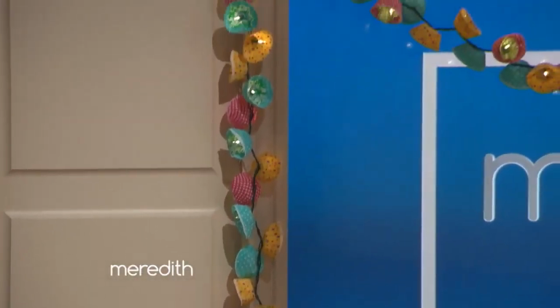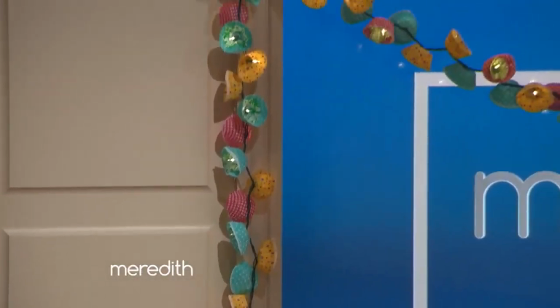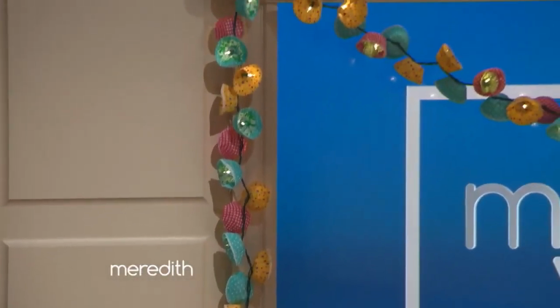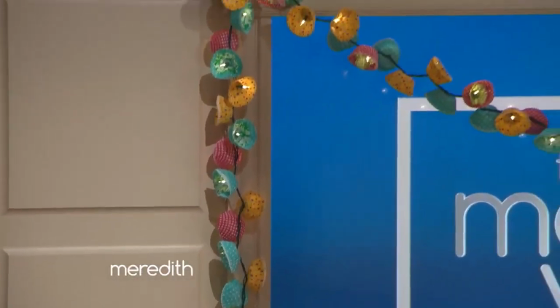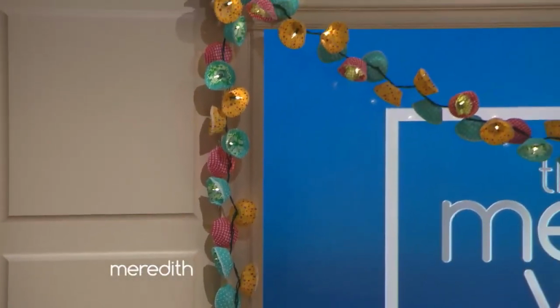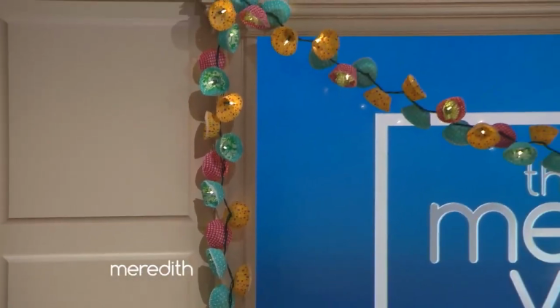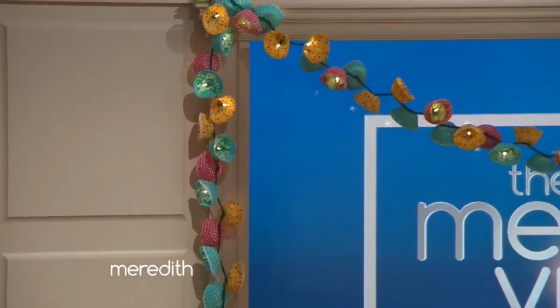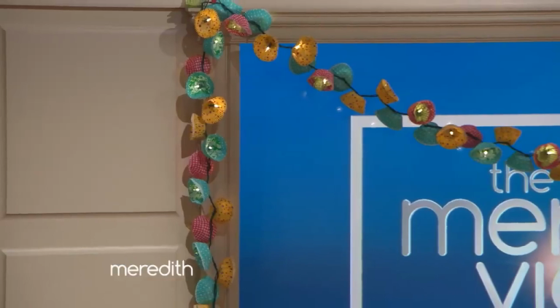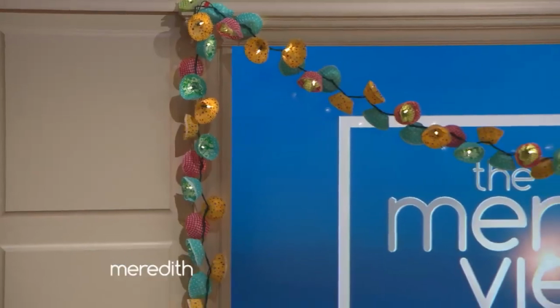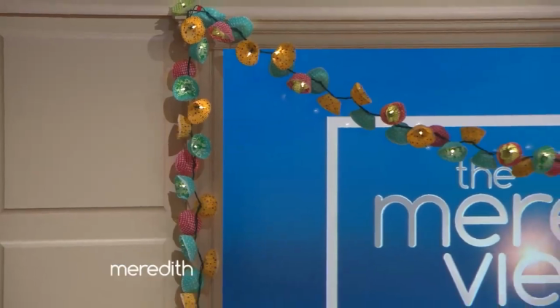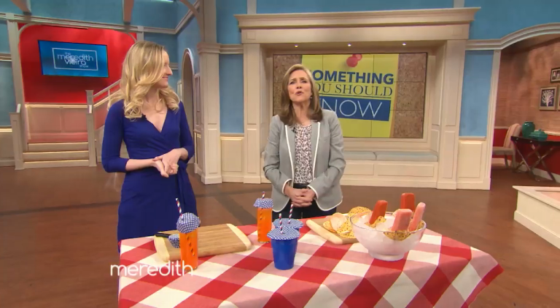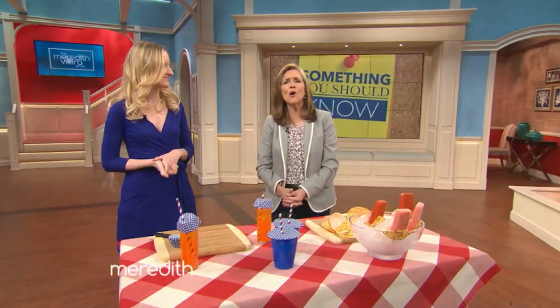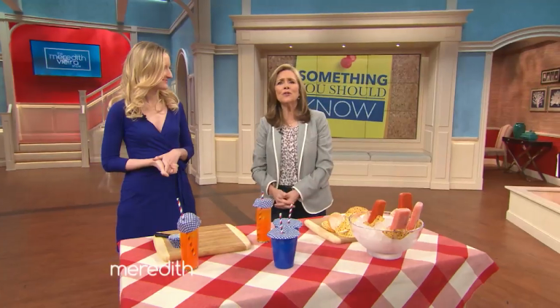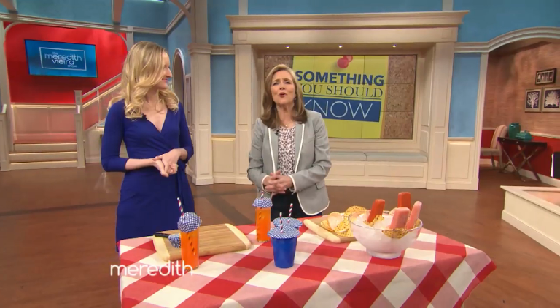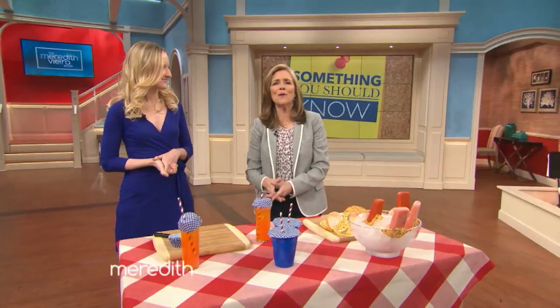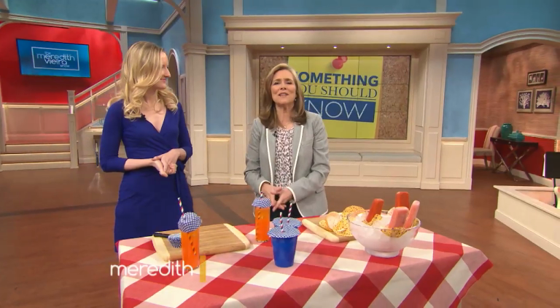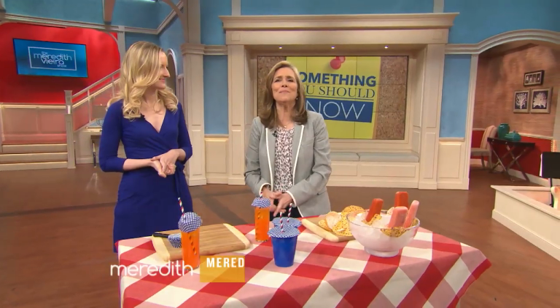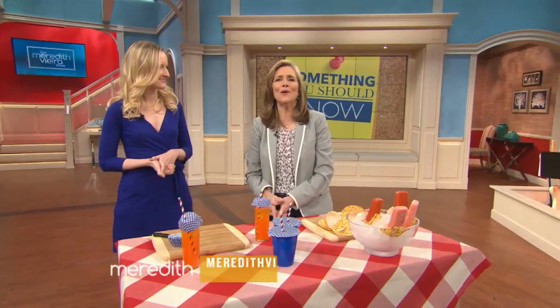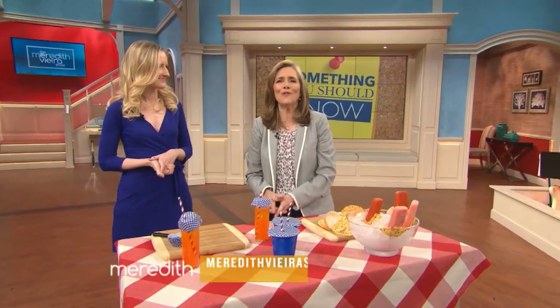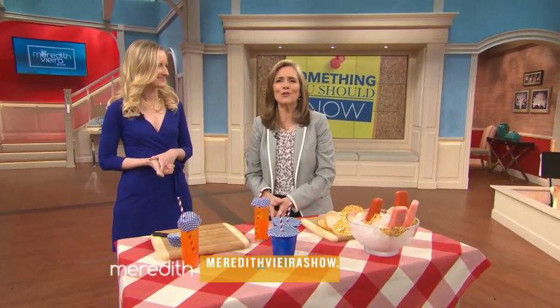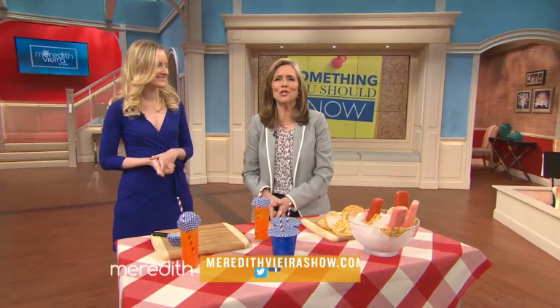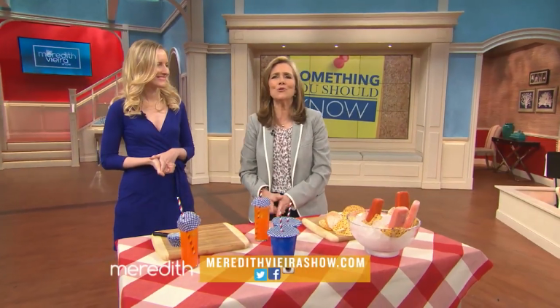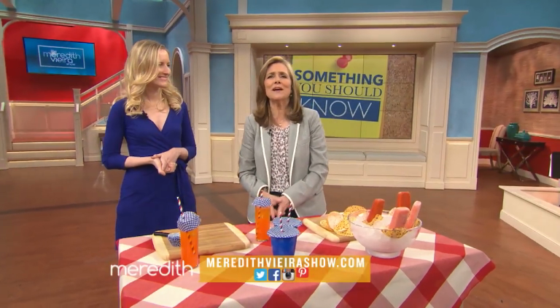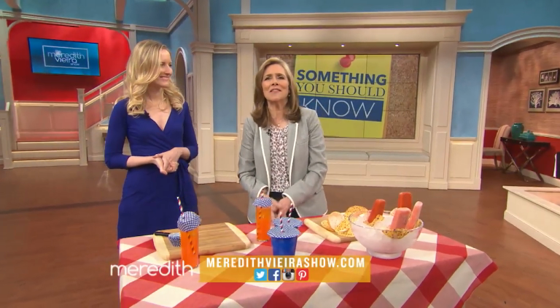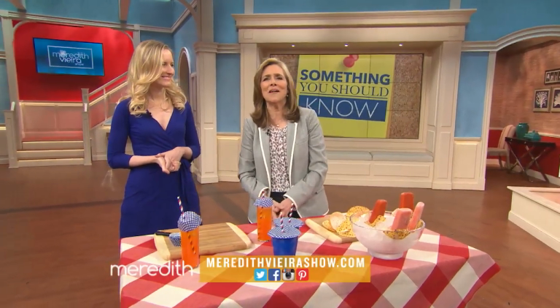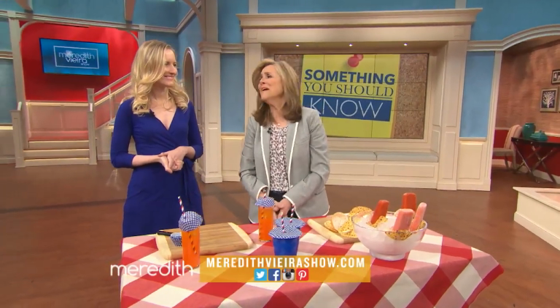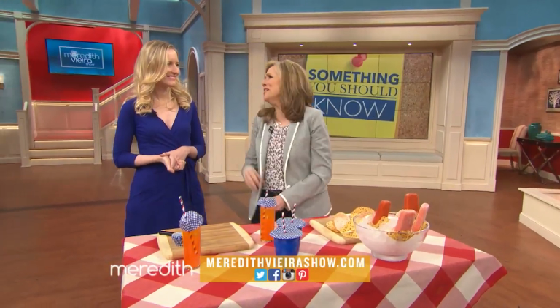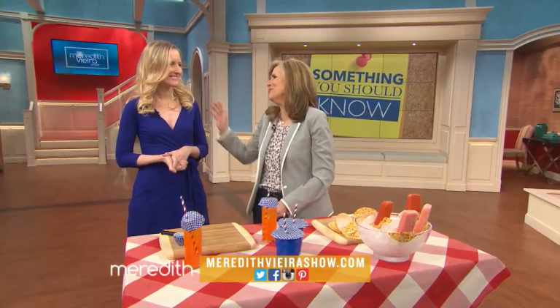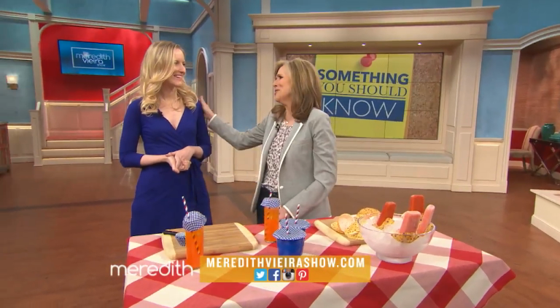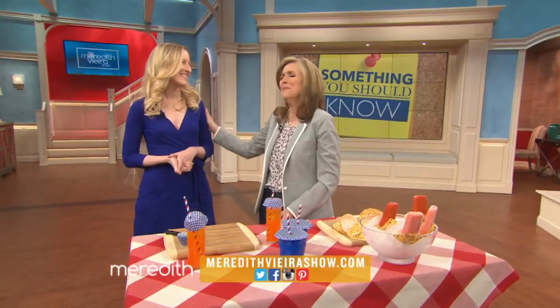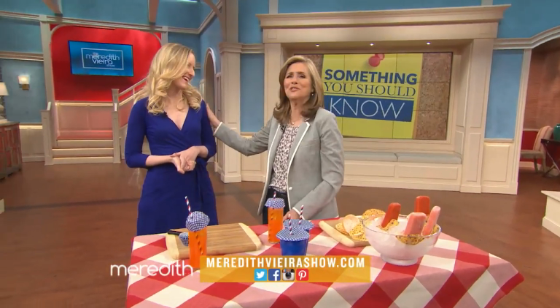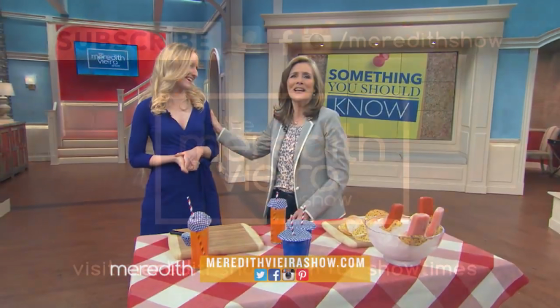You'll find Ellen's instructions to make your own on our website at meredithbierashow.com. Thank you so much.